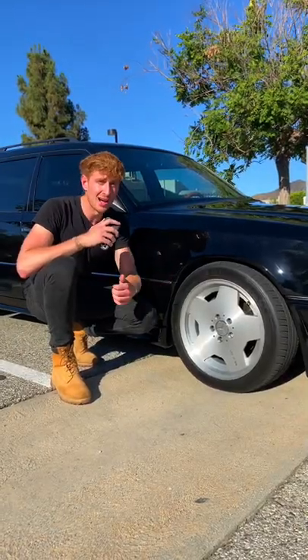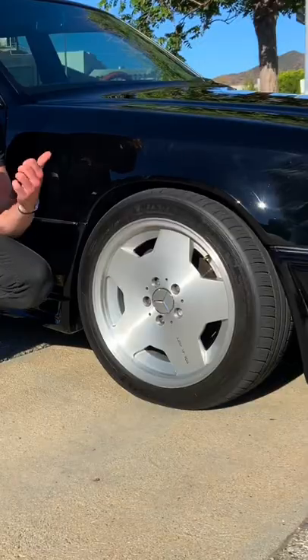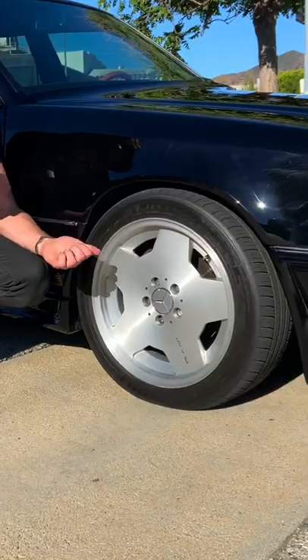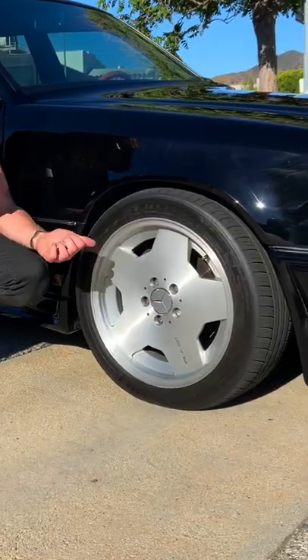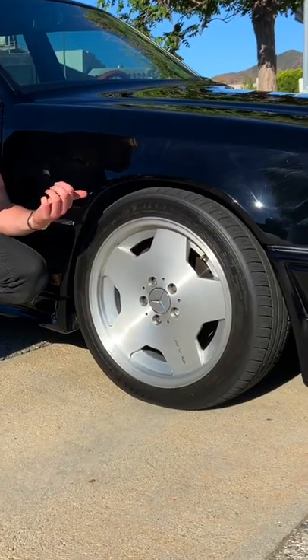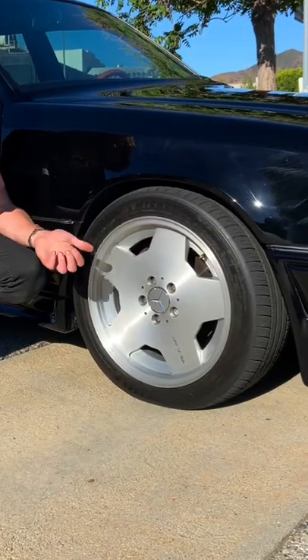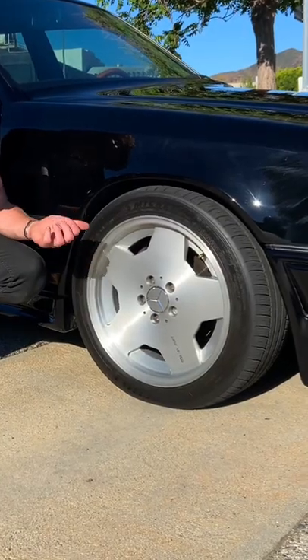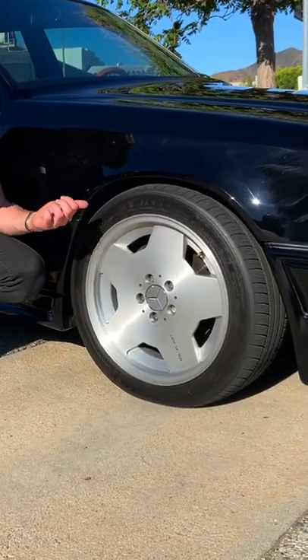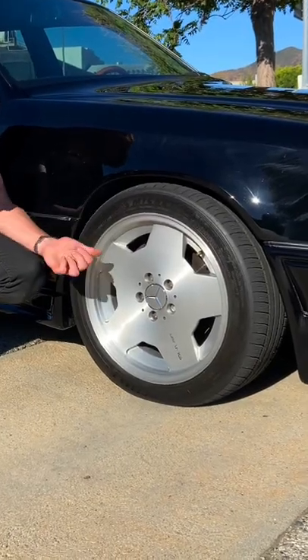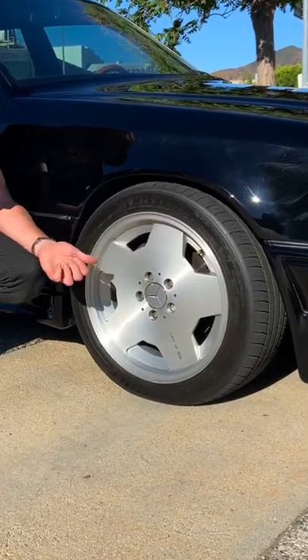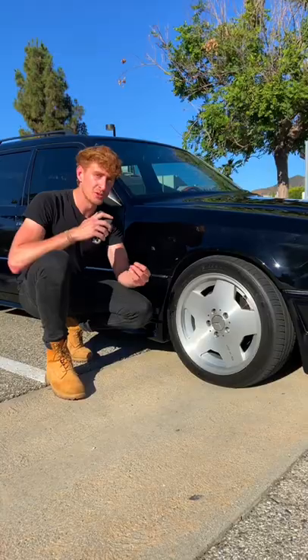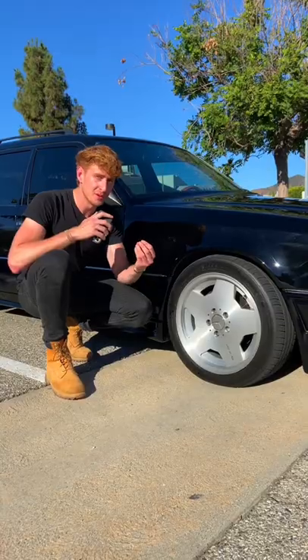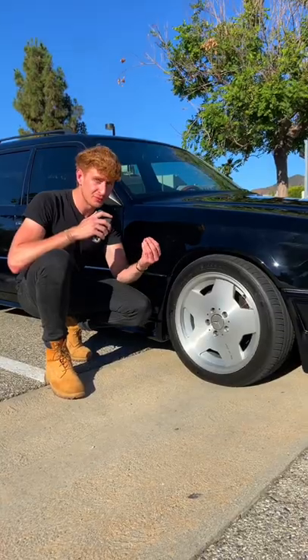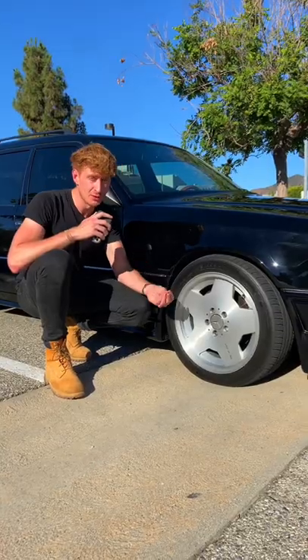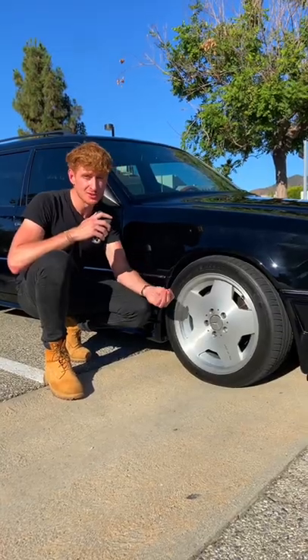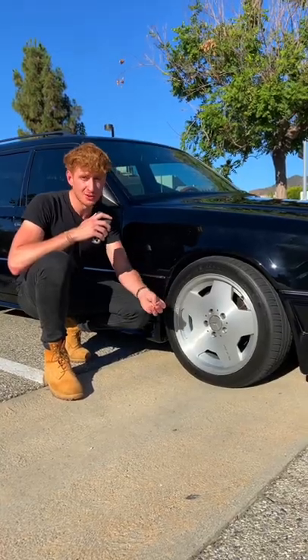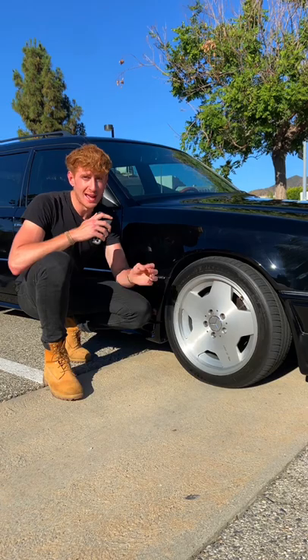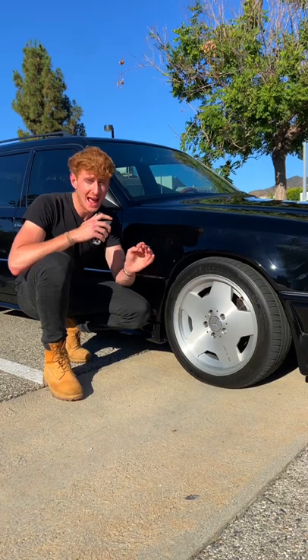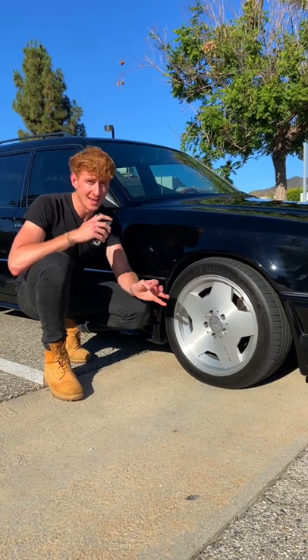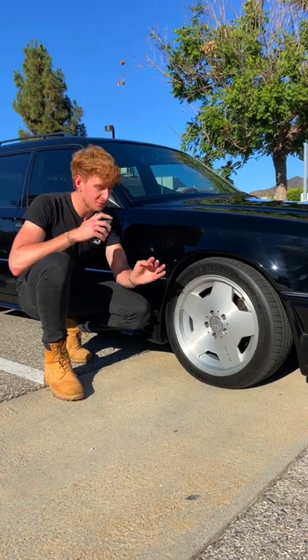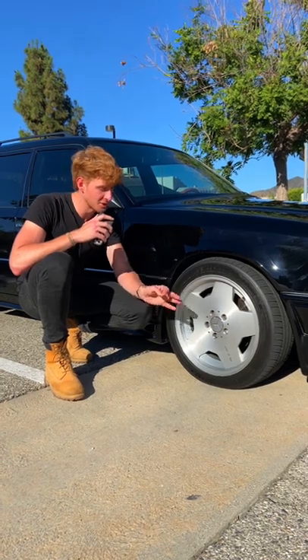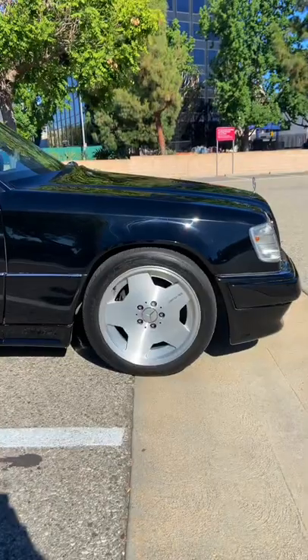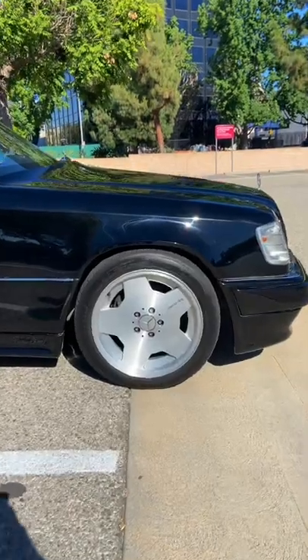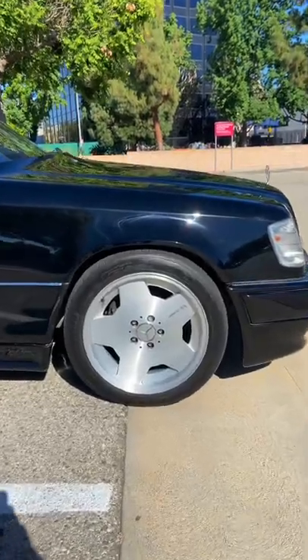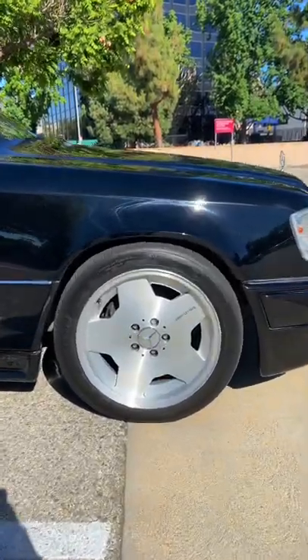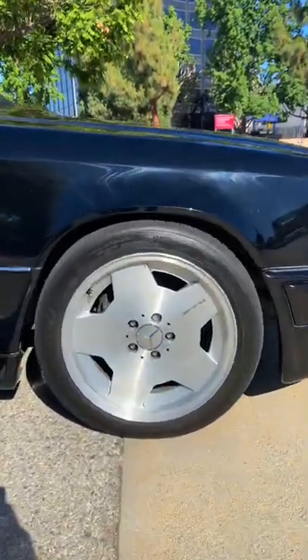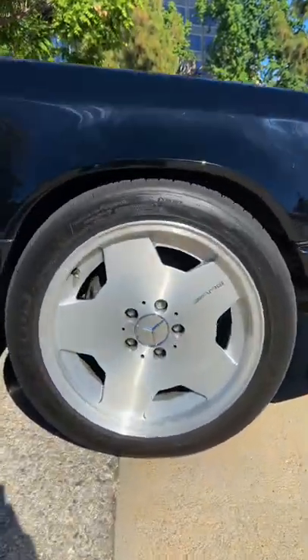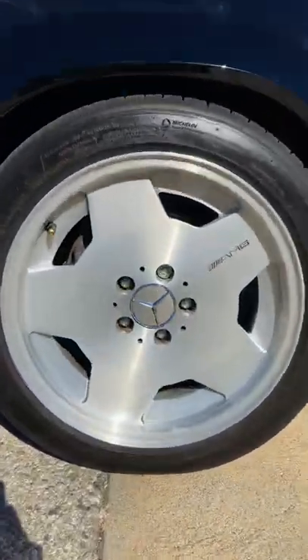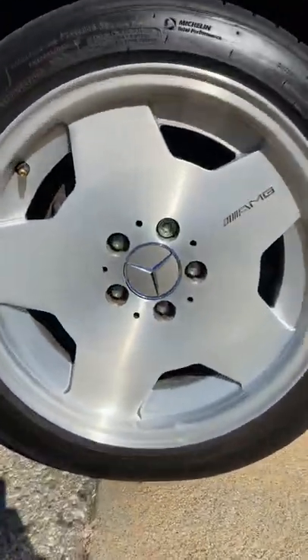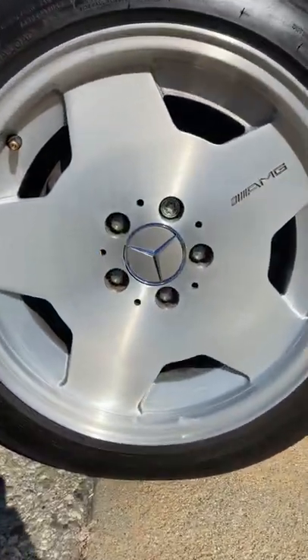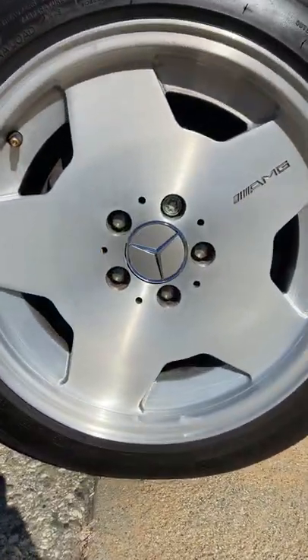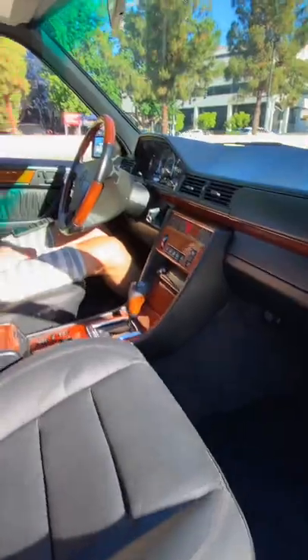The fourth cool thing about Eric's car are these AMG Aero One Monoblocks, which have been fully restored and hand-brushed. These things look absolutely incredible.